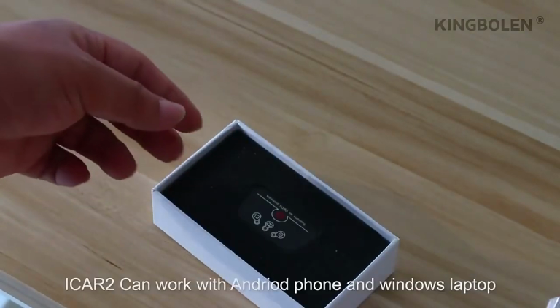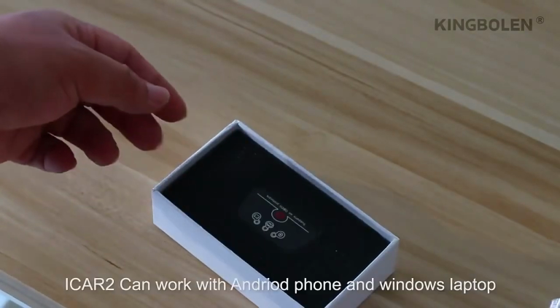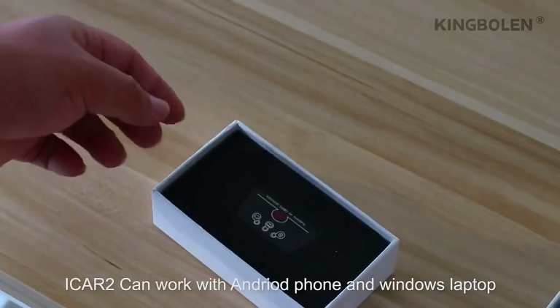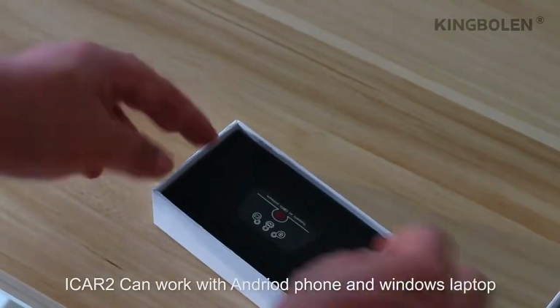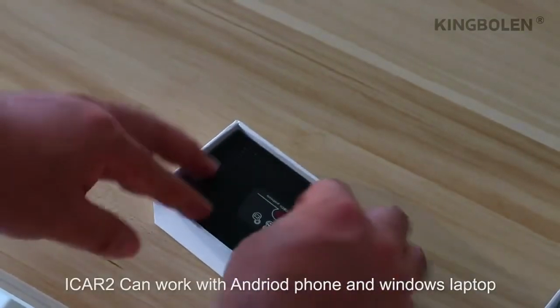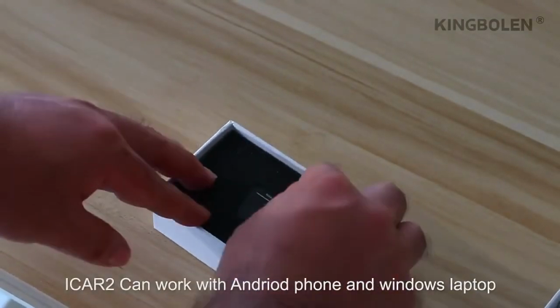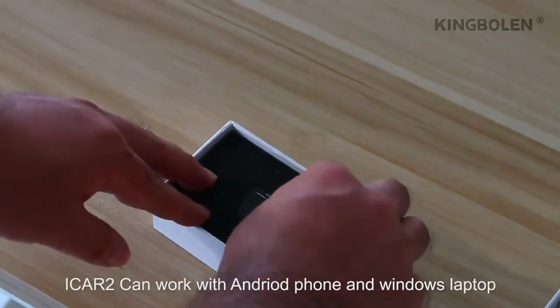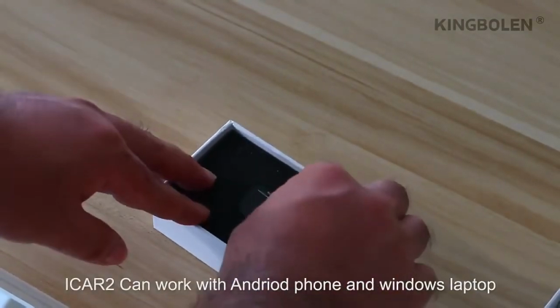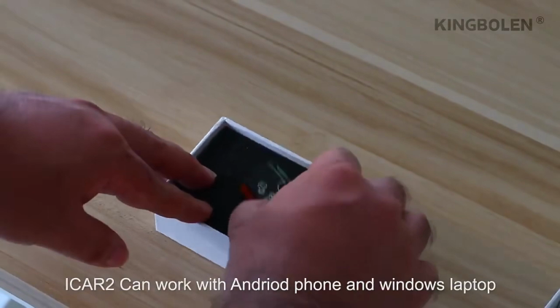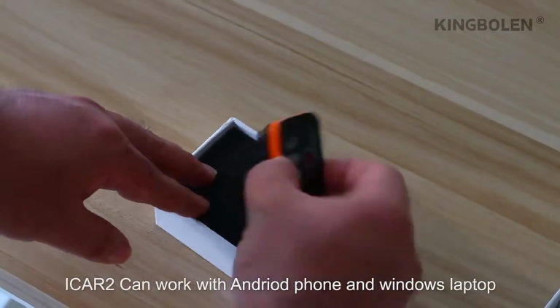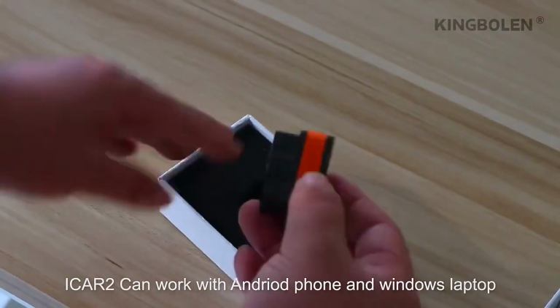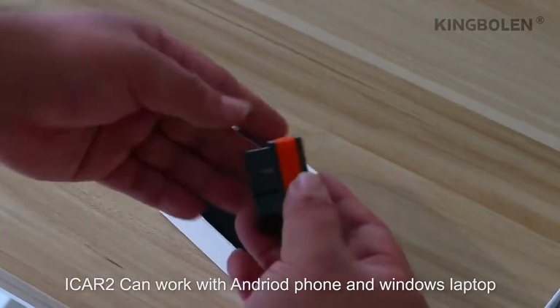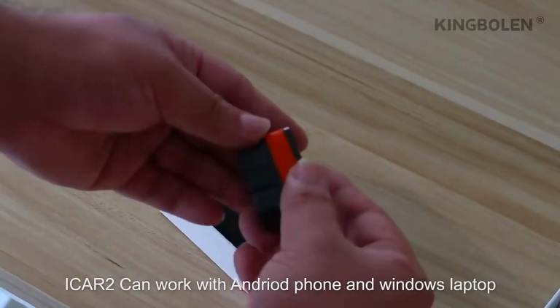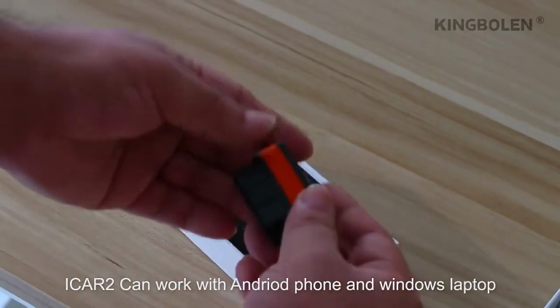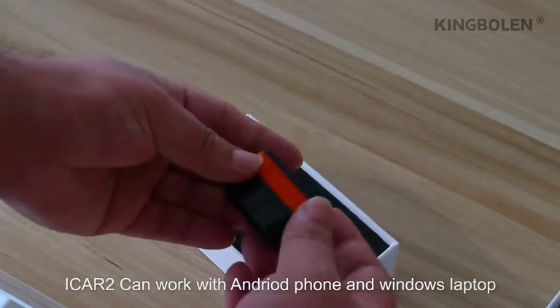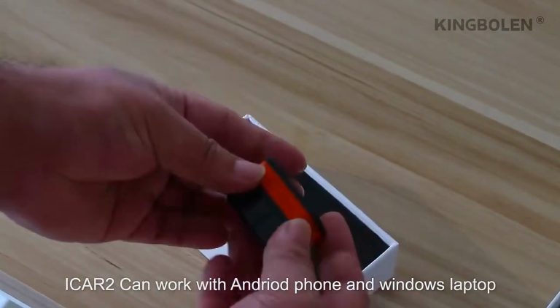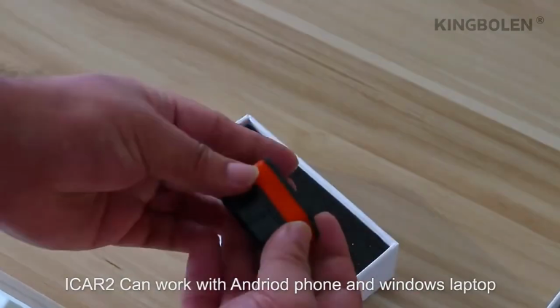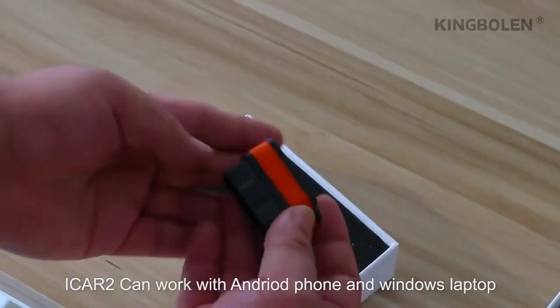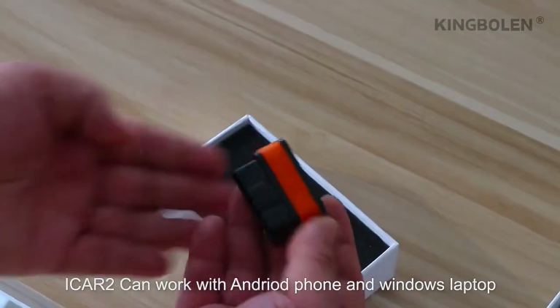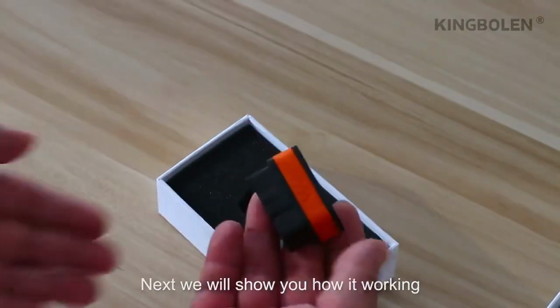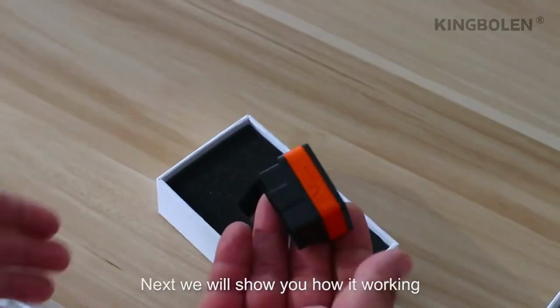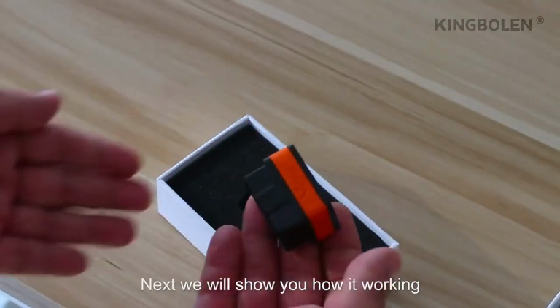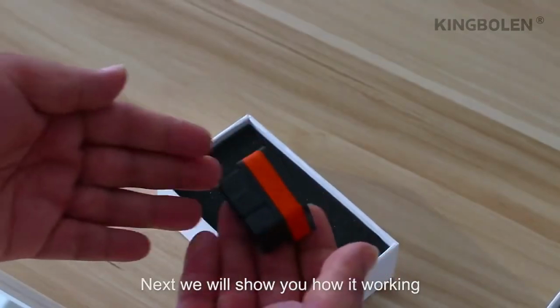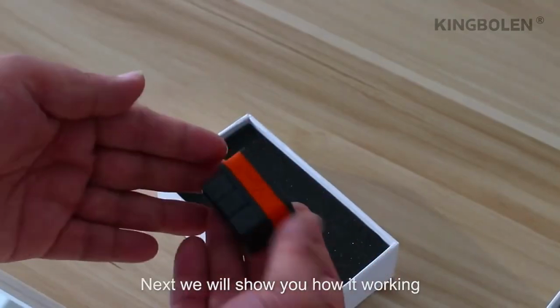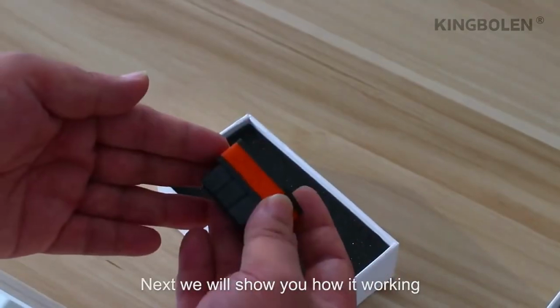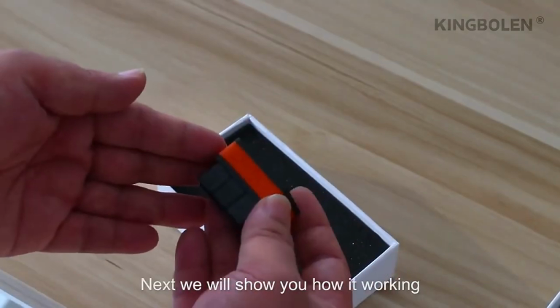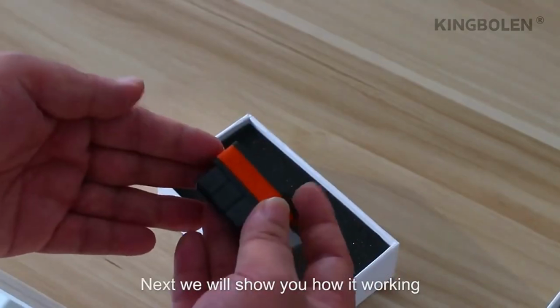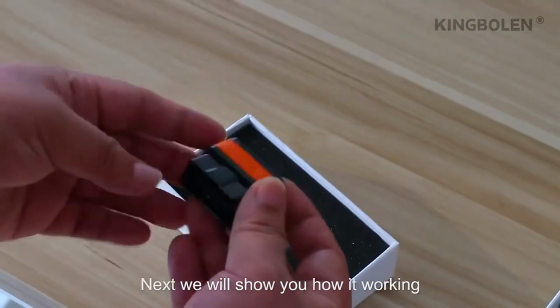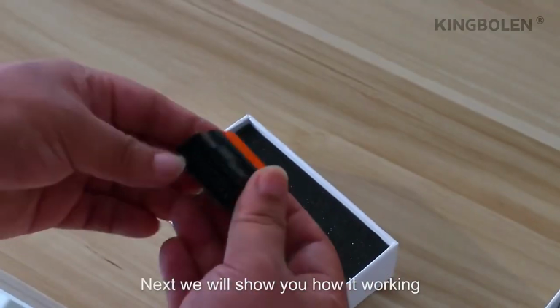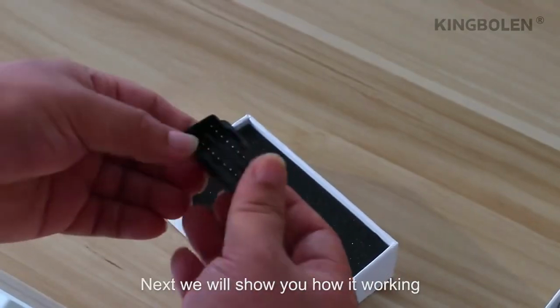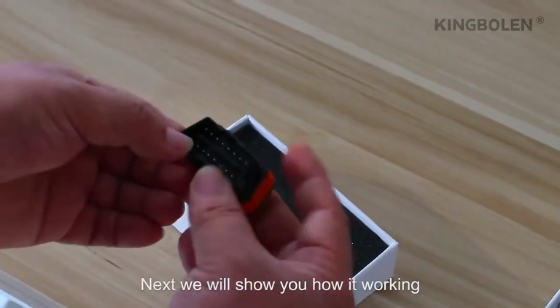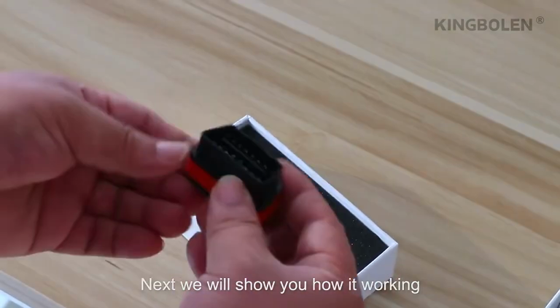The iCAD2 can work with an Android phone and a Windows laptop. Next, we will show you how it works.